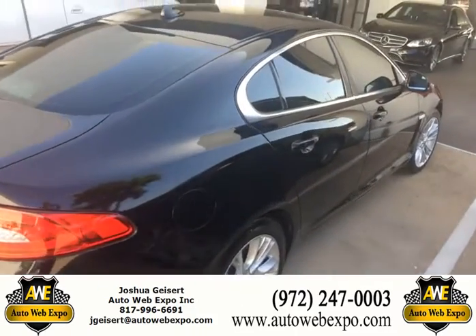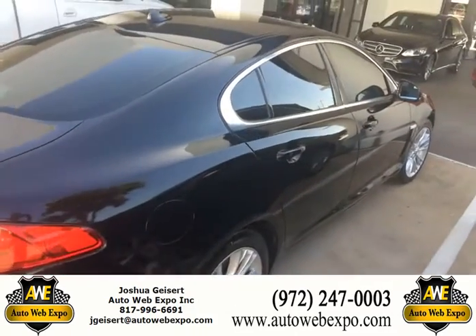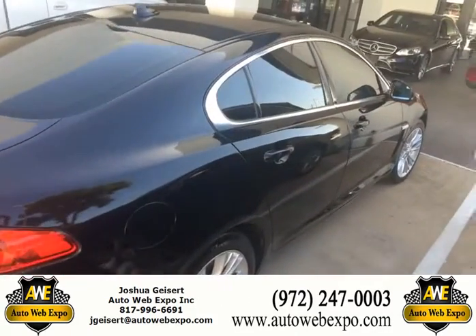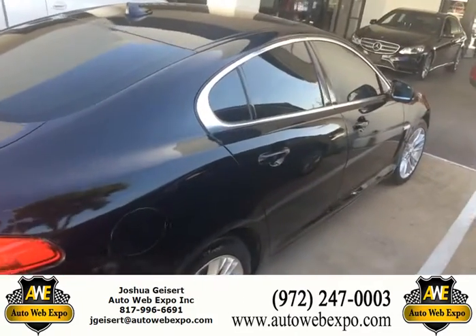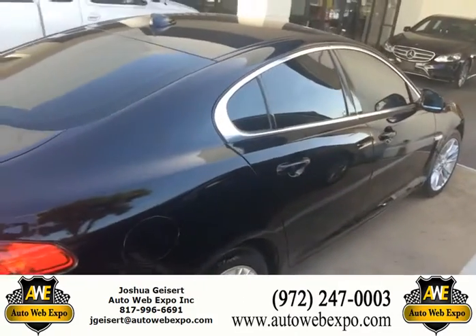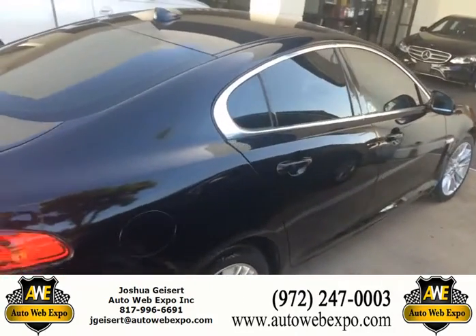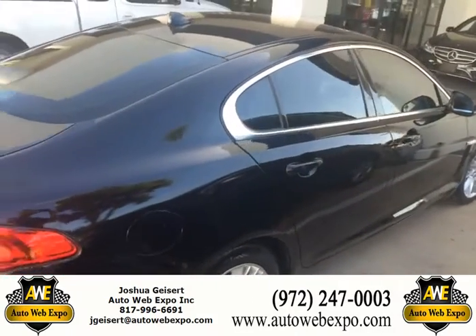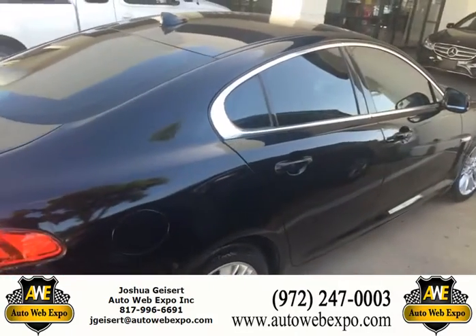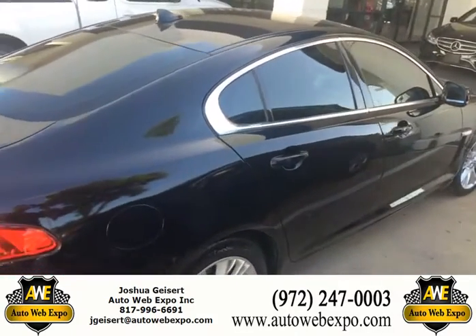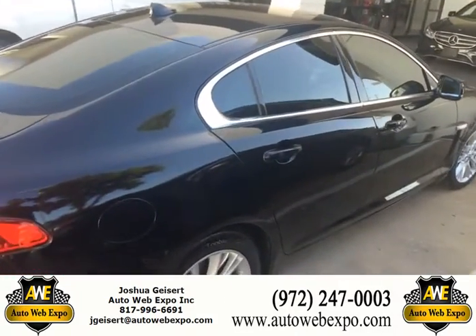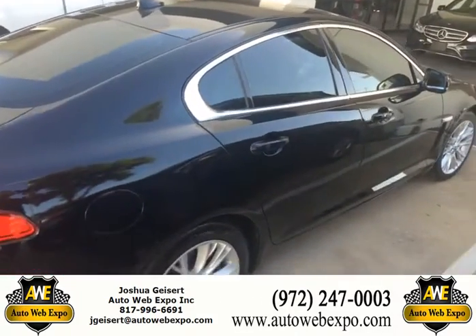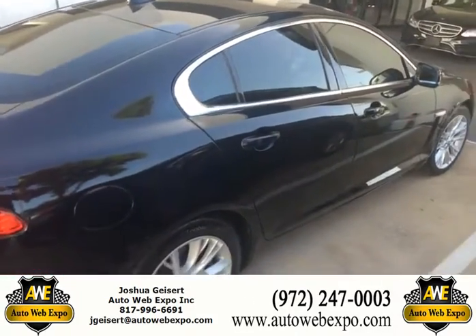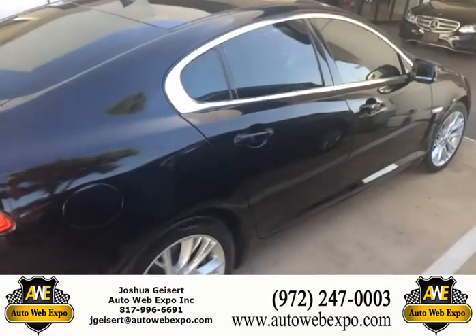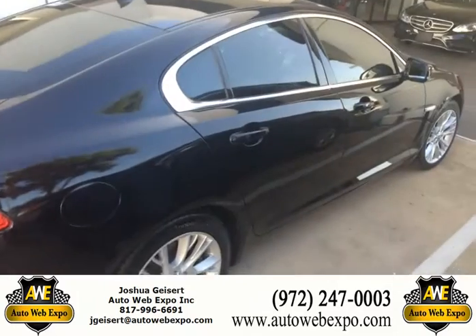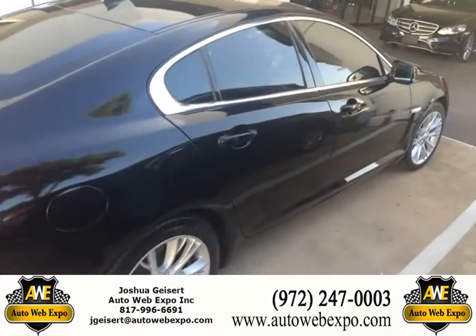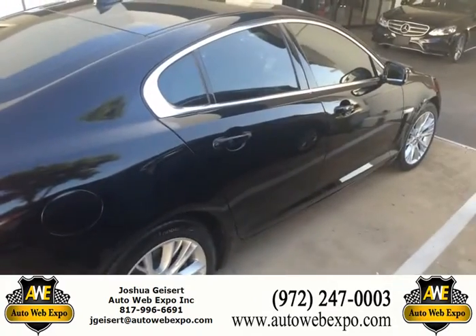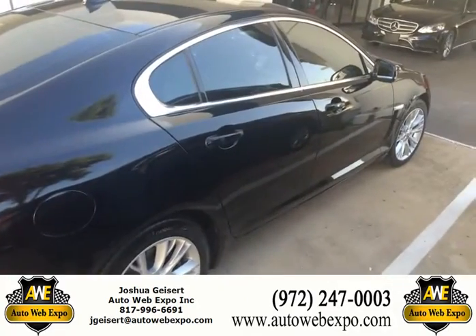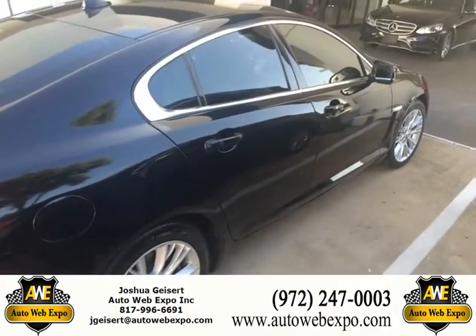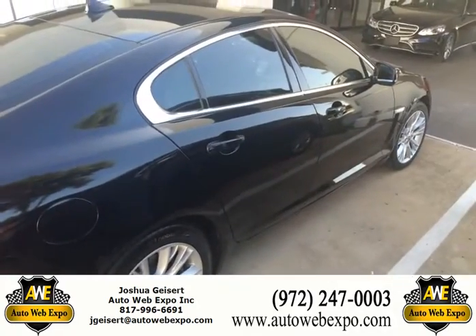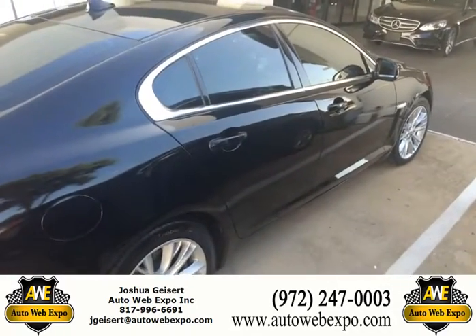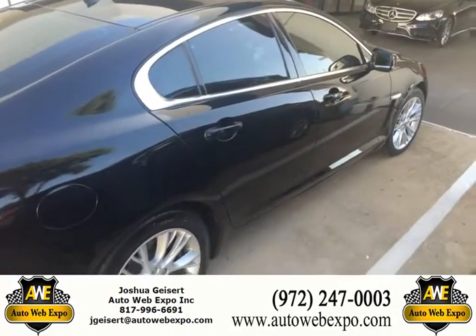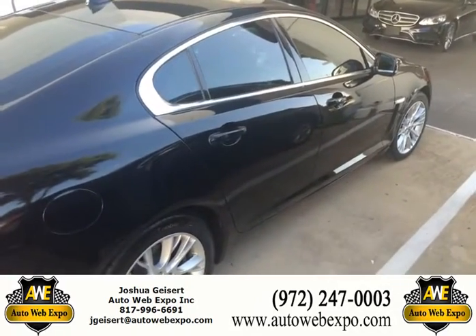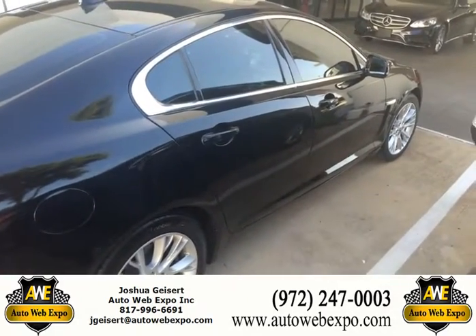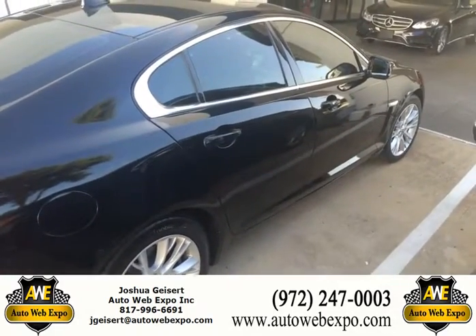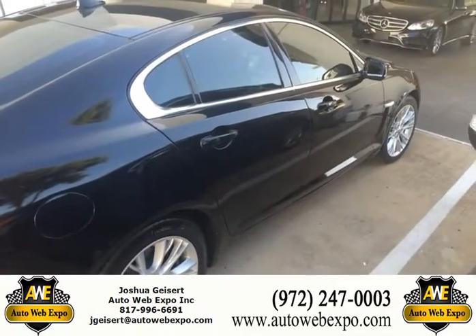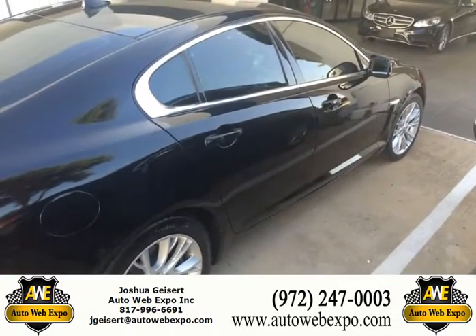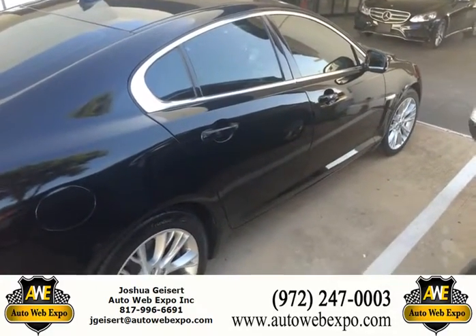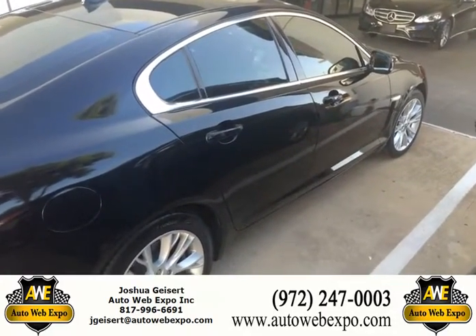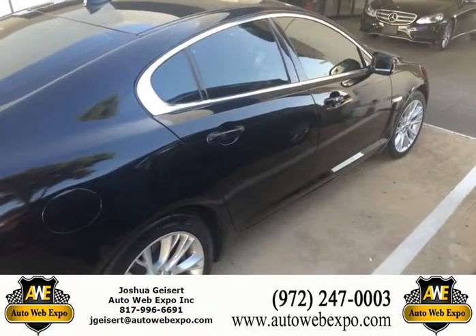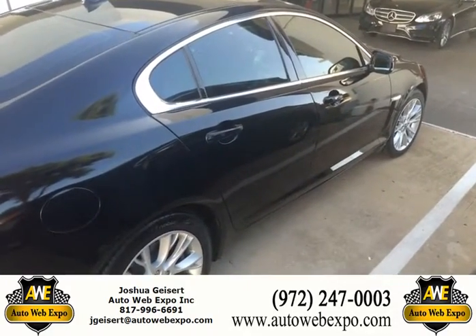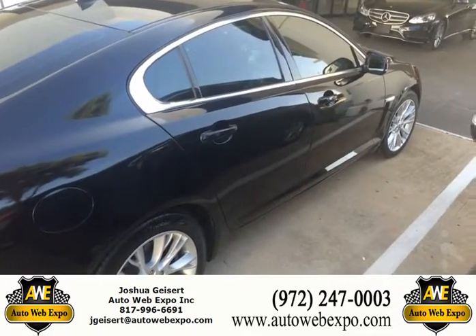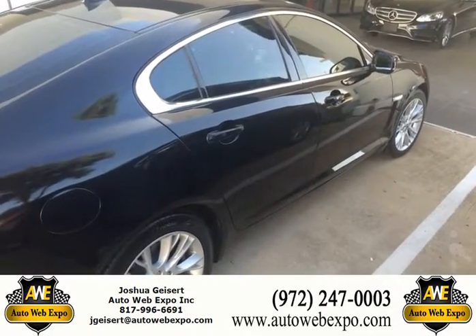And there you have it guys, your 2013 Jaguar XF here at AutoWeb Expo Plano, Texas.